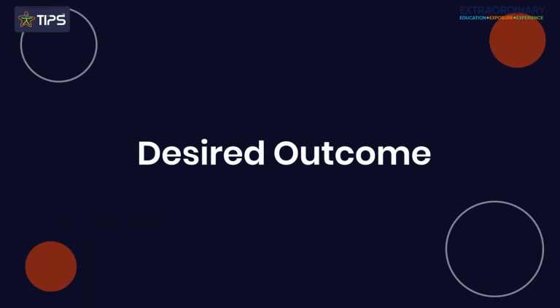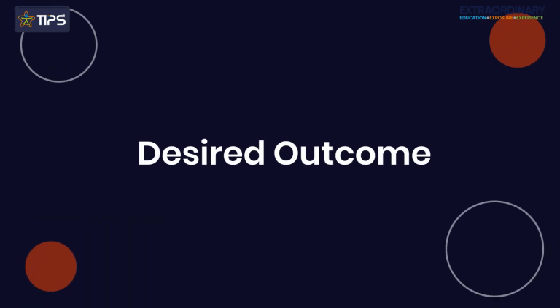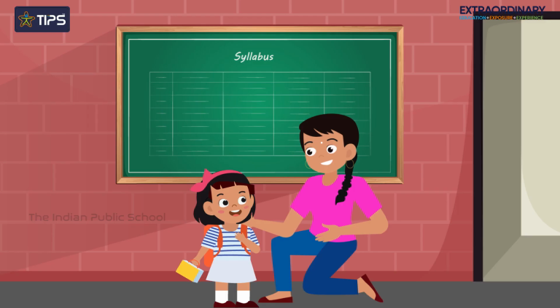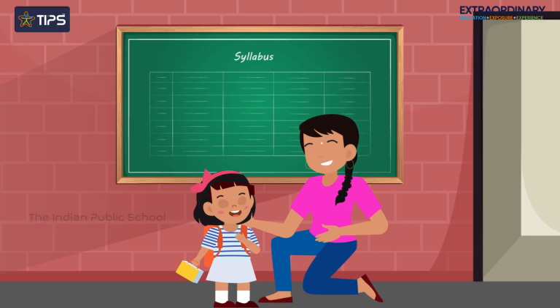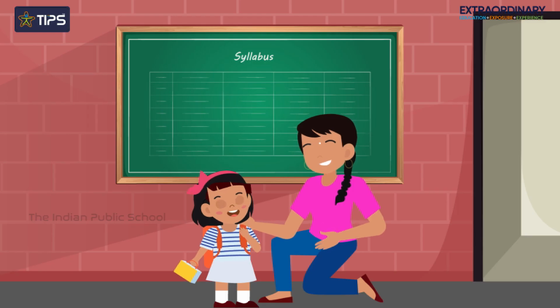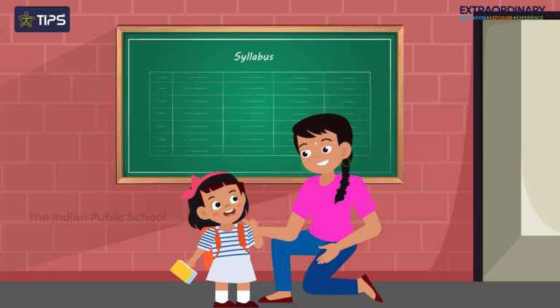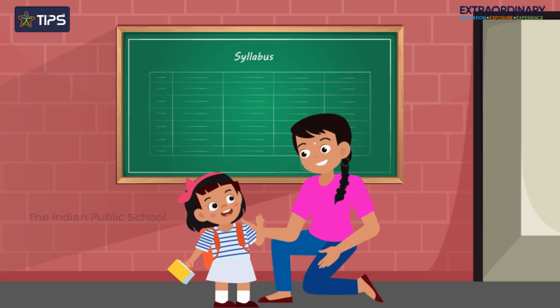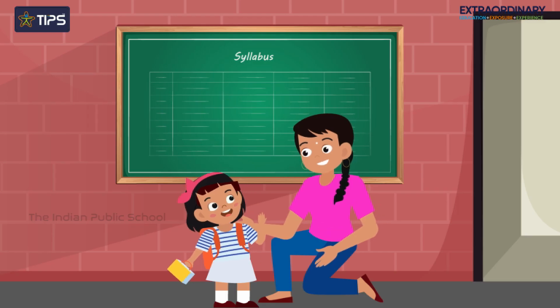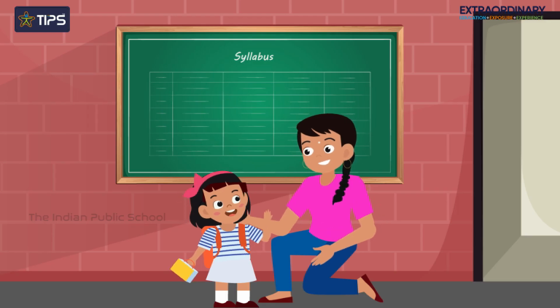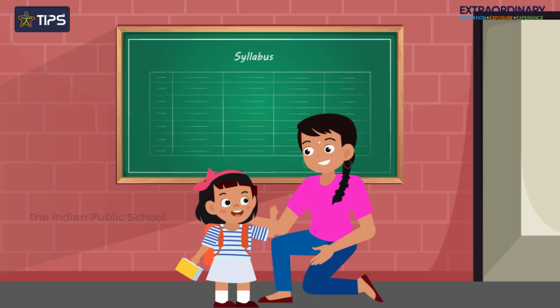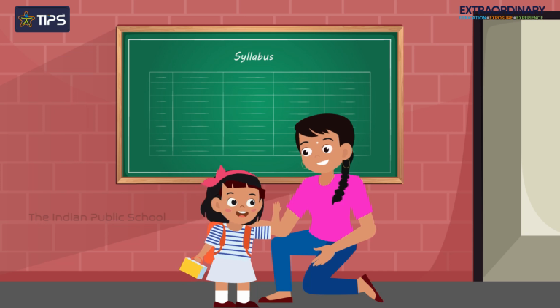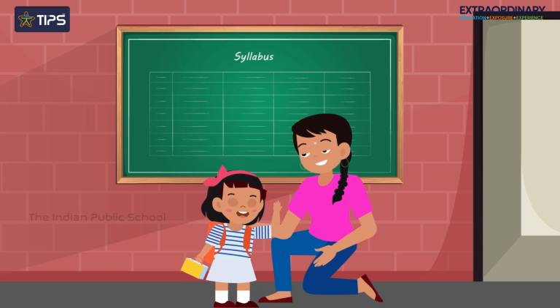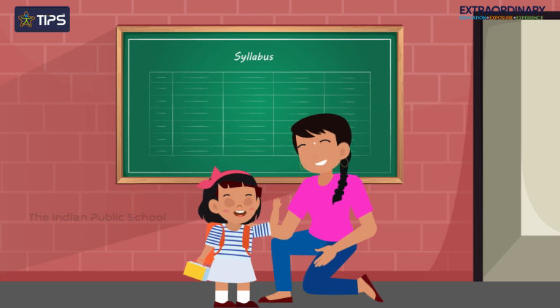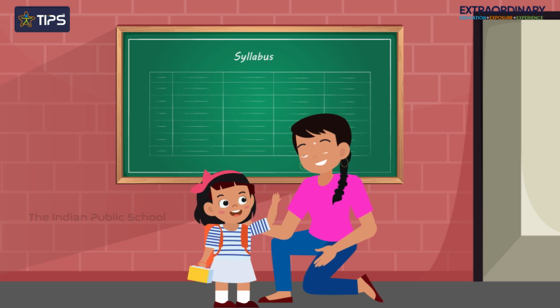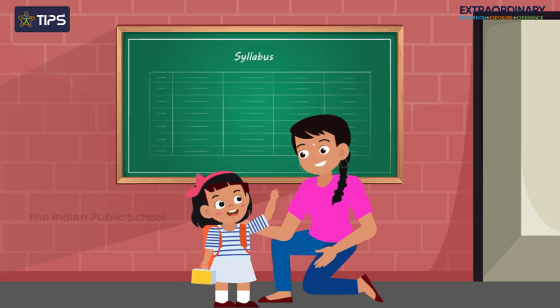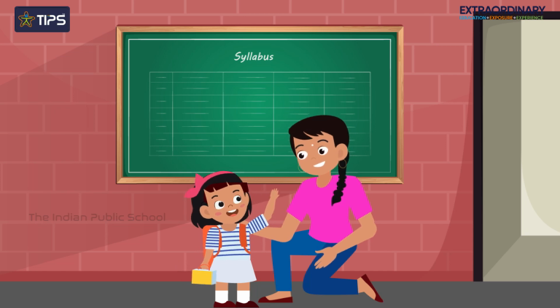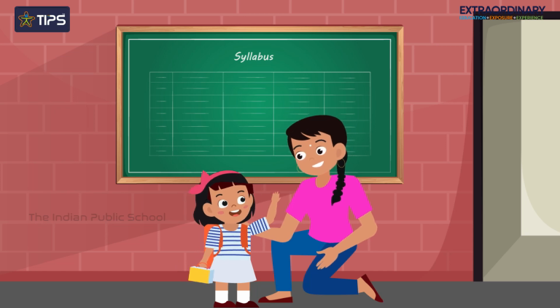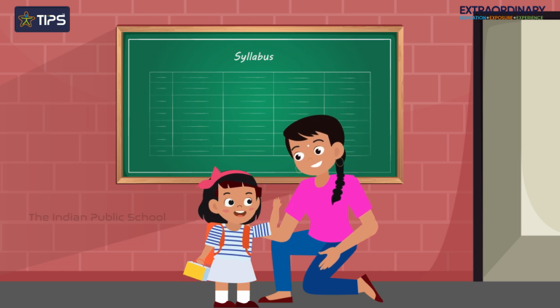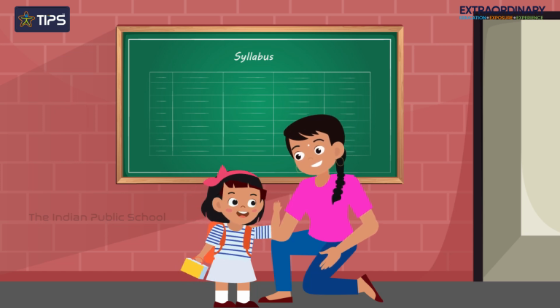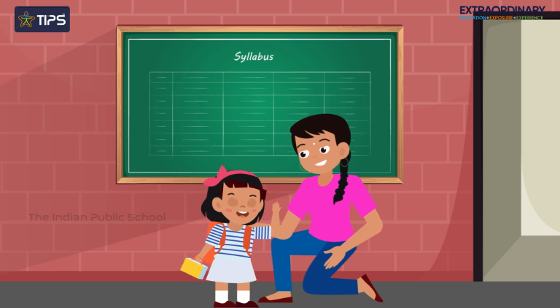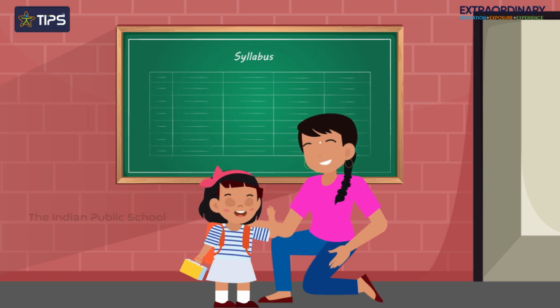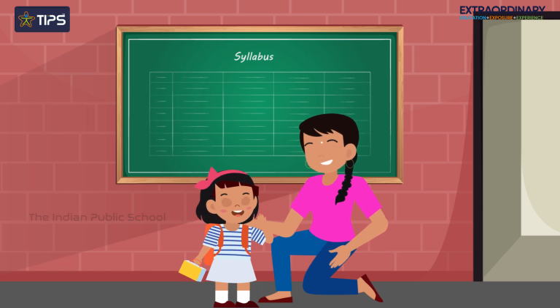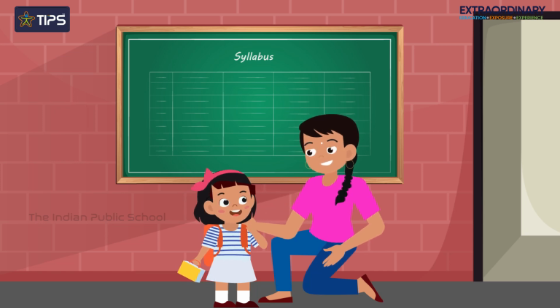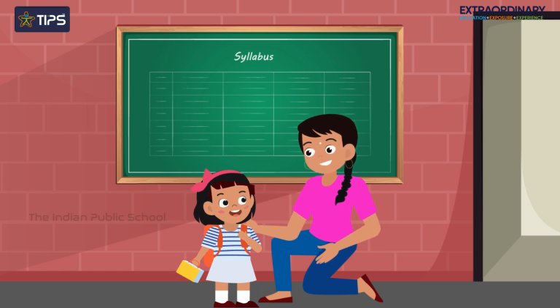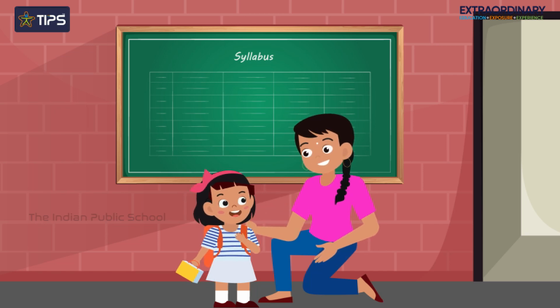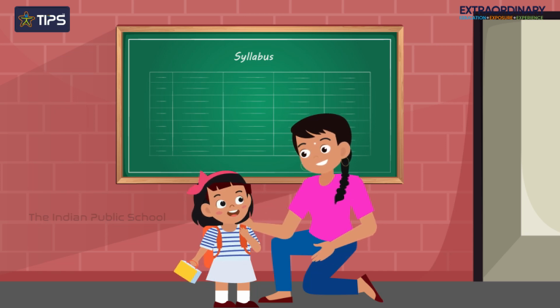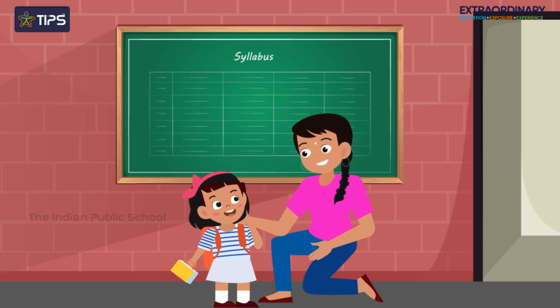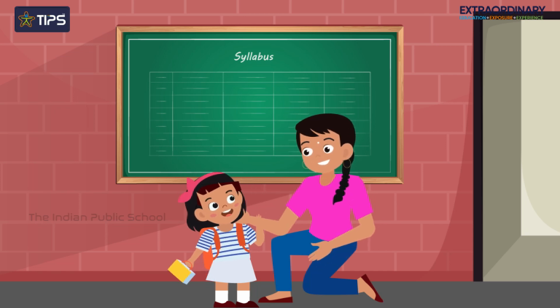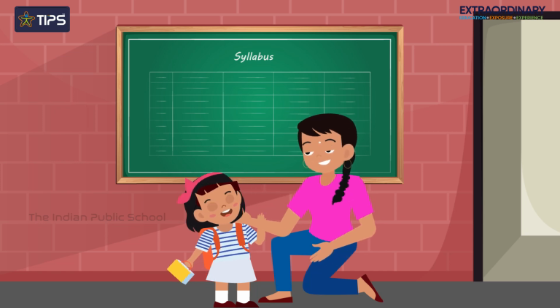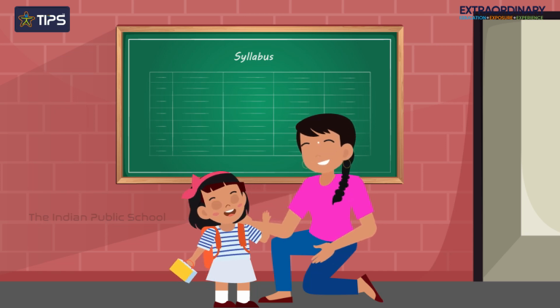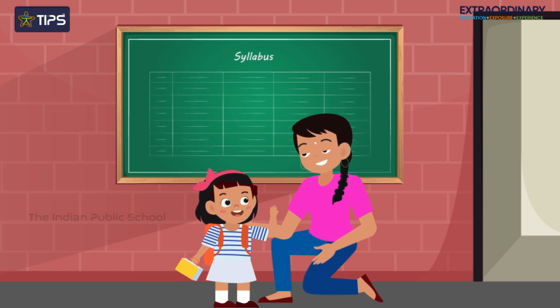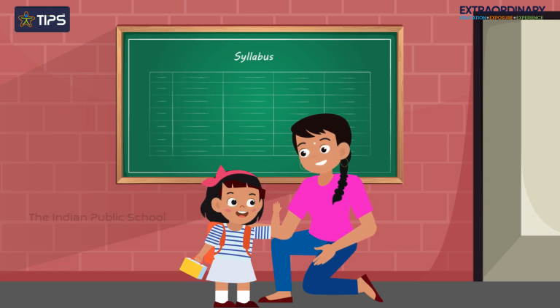In completing their first year of schooling and learning, students get confident in continuing their learning journey.